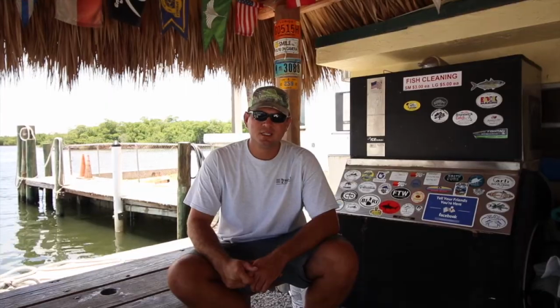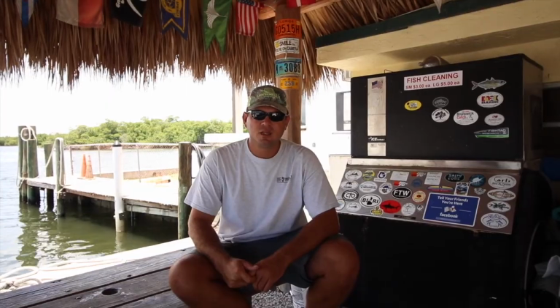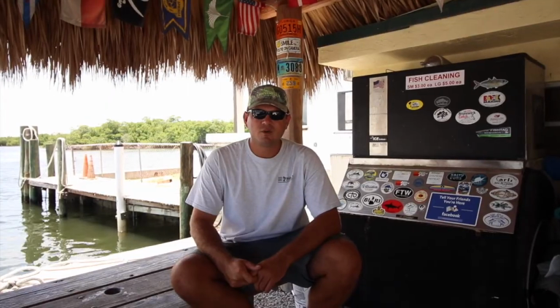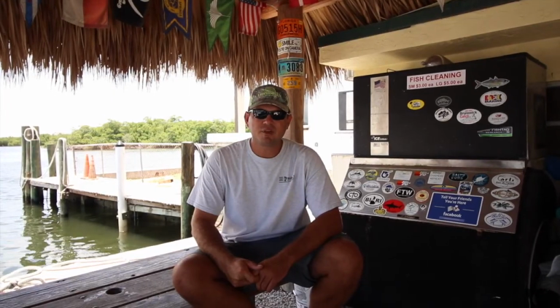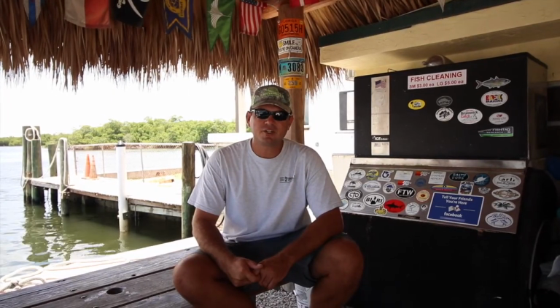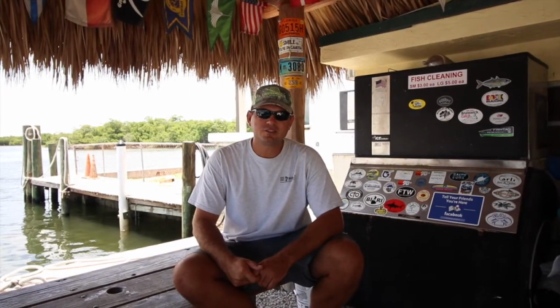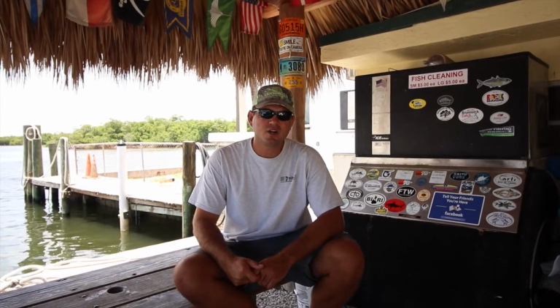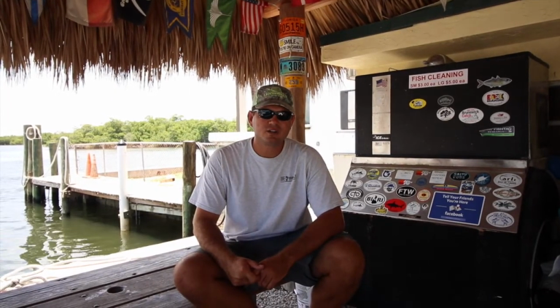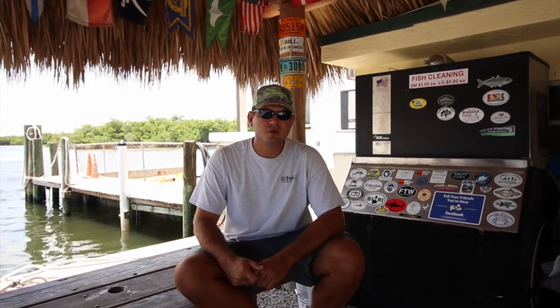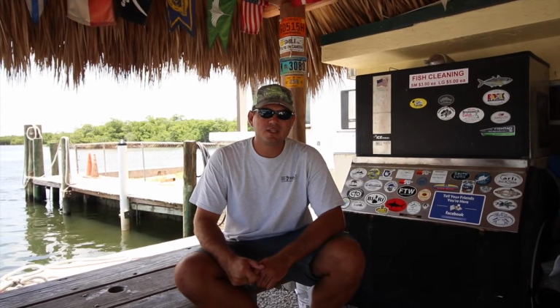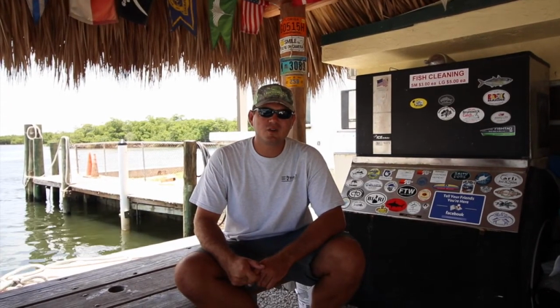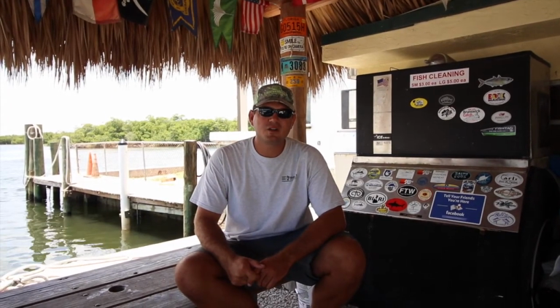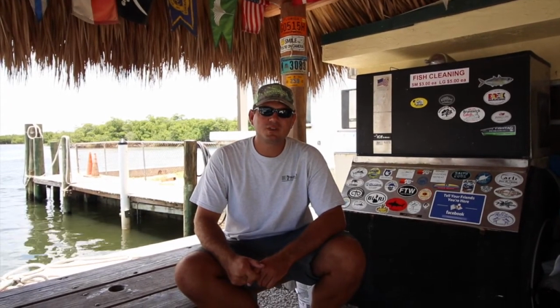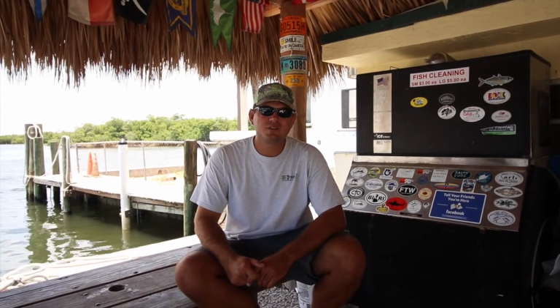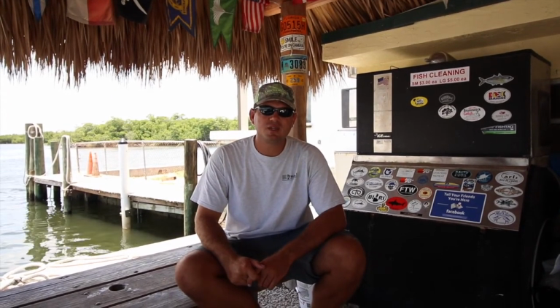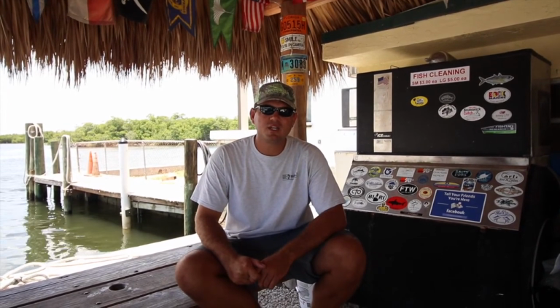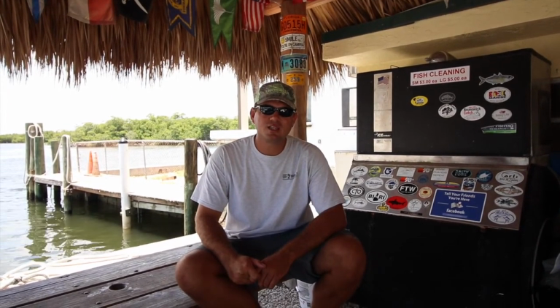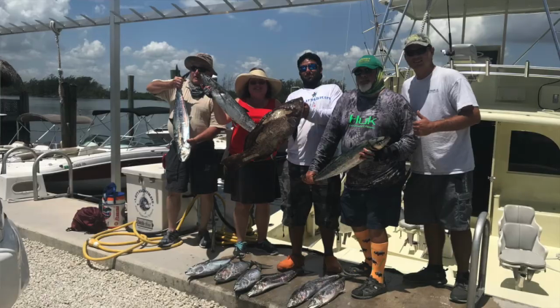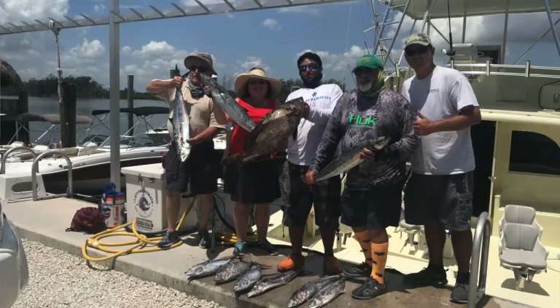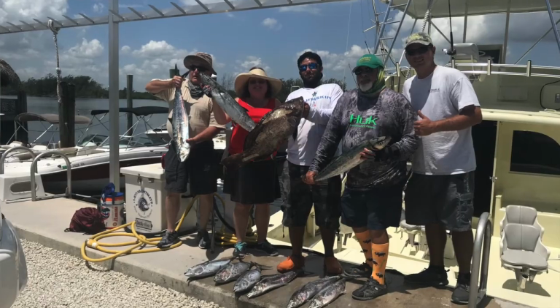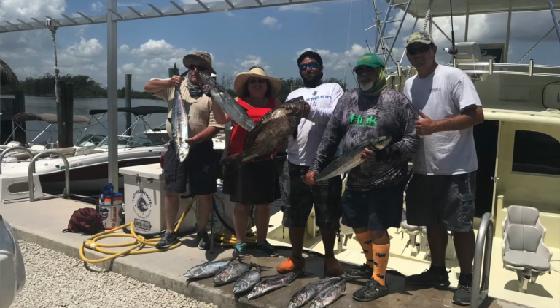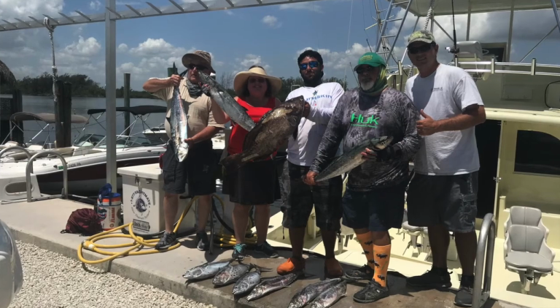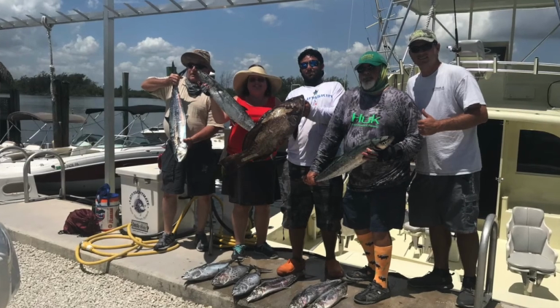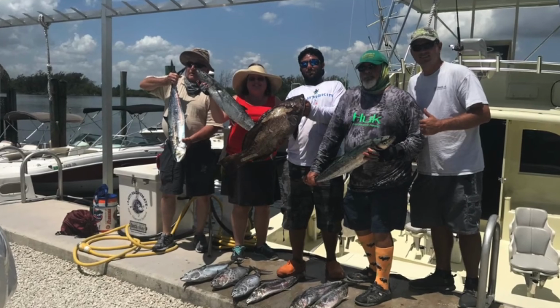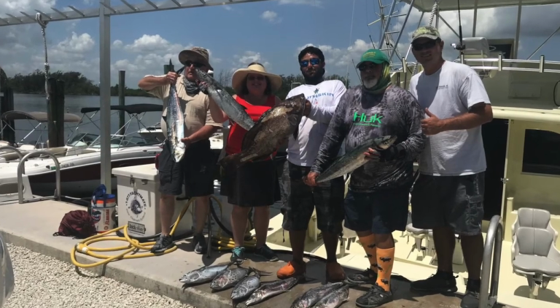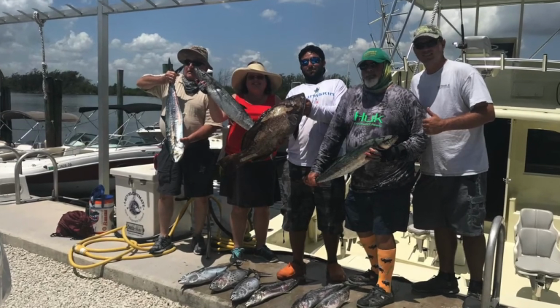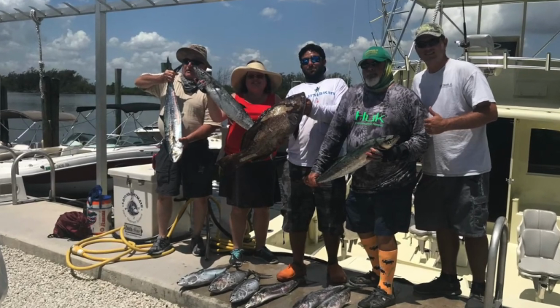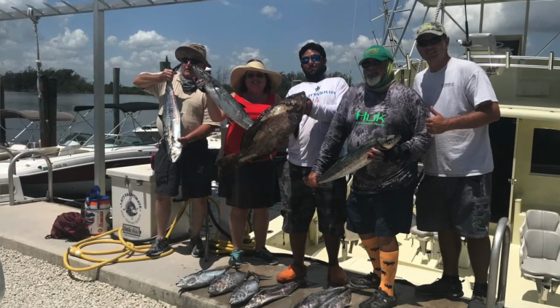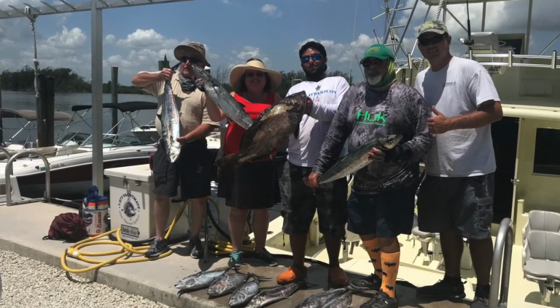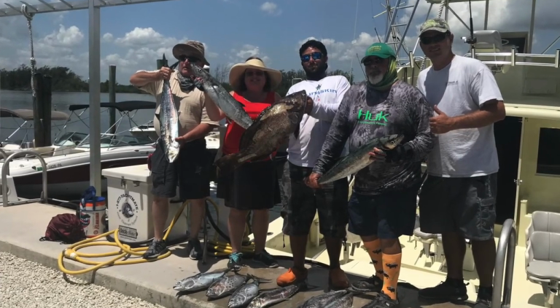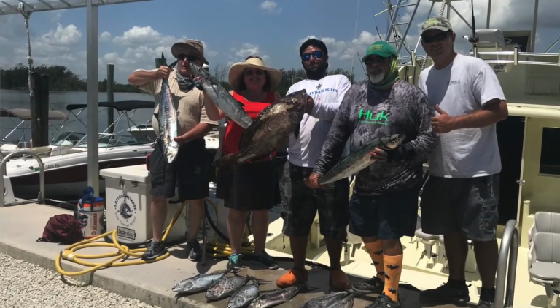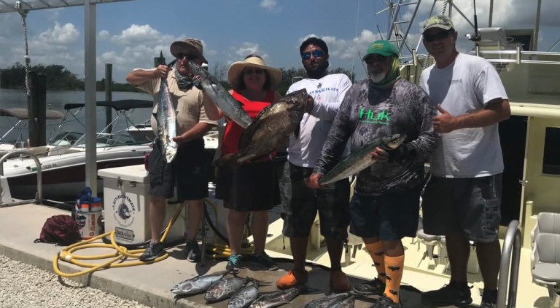We ventured out to 120 to 150 feet. We caught lots of king mackerel, bananas, and a couple of blackfin tunas.